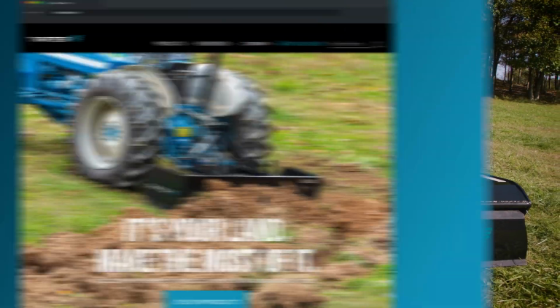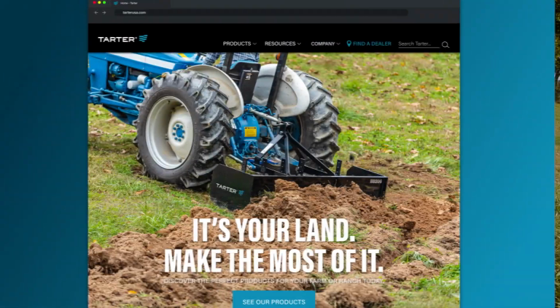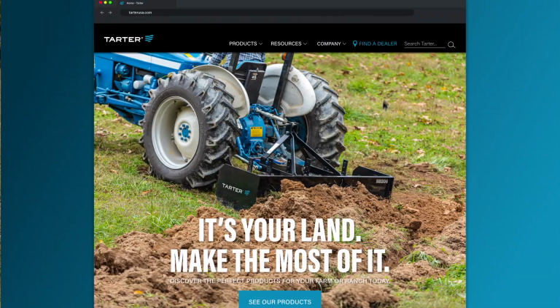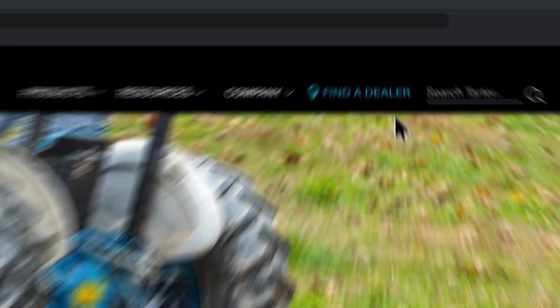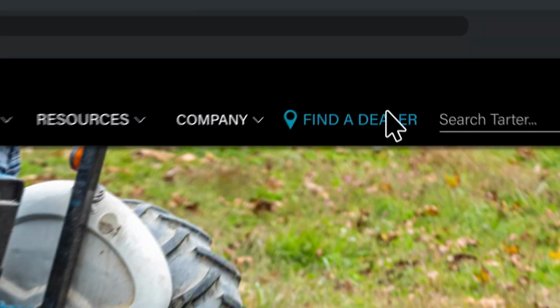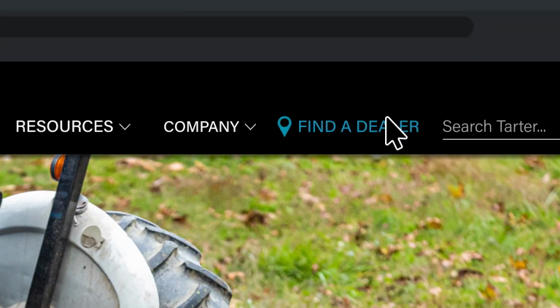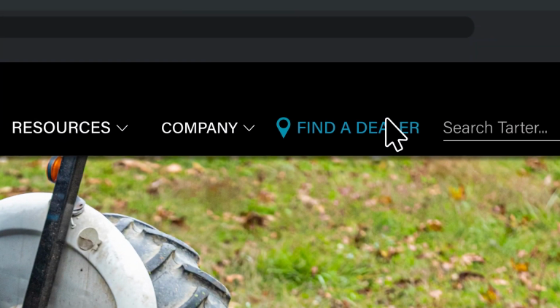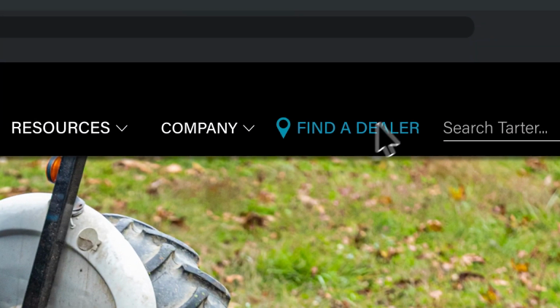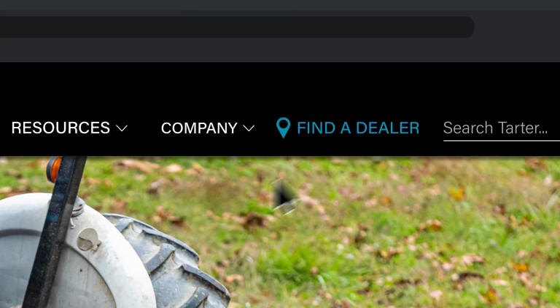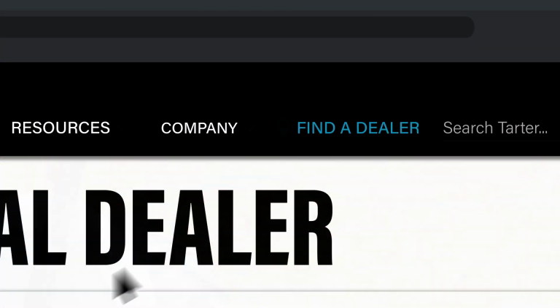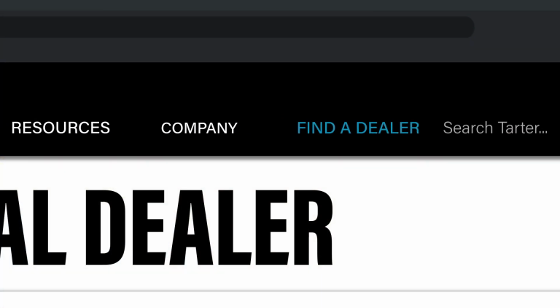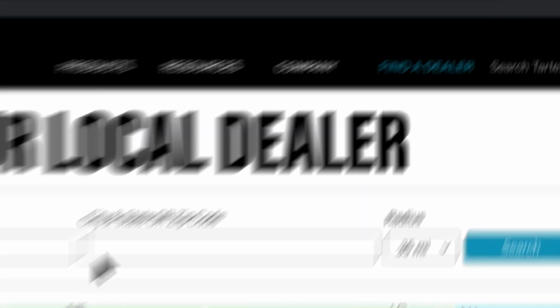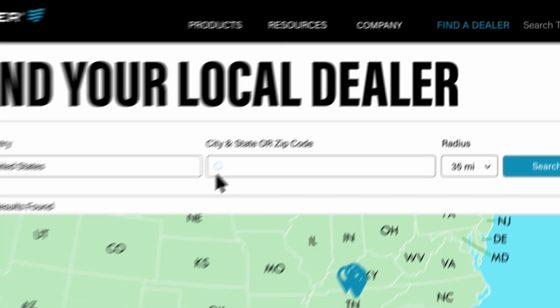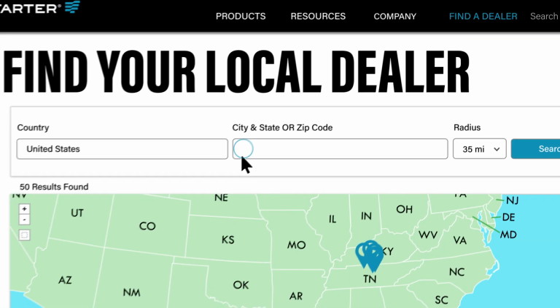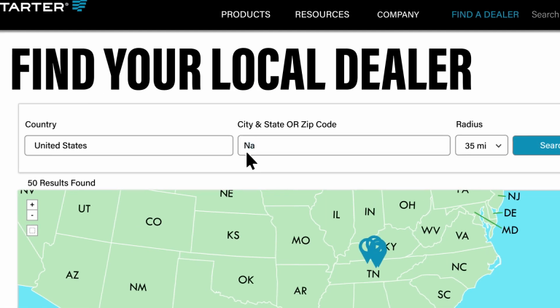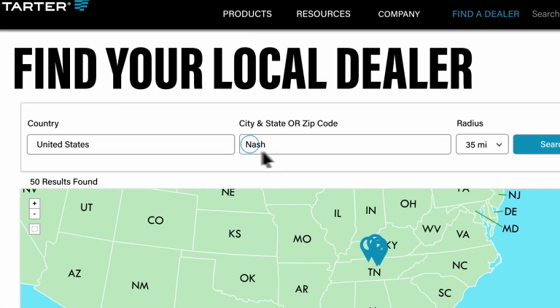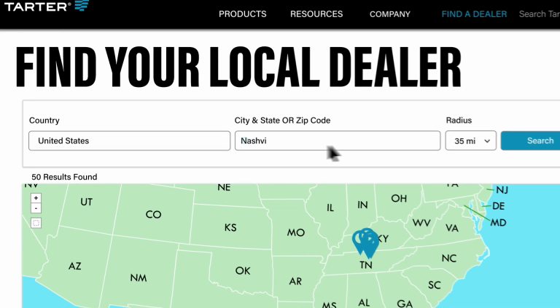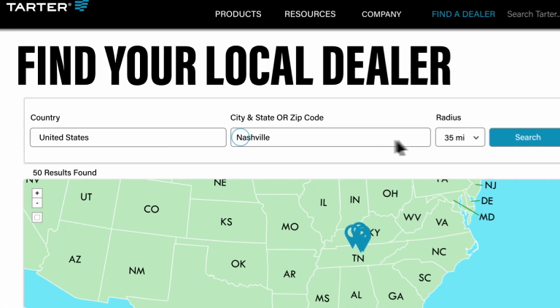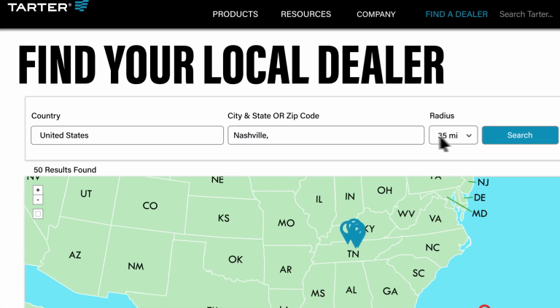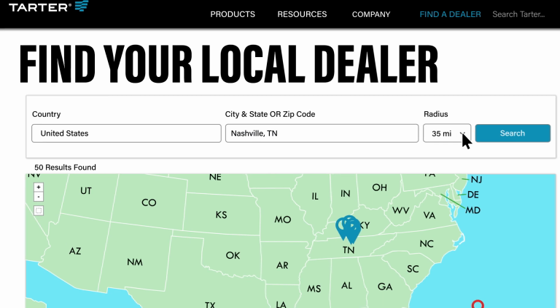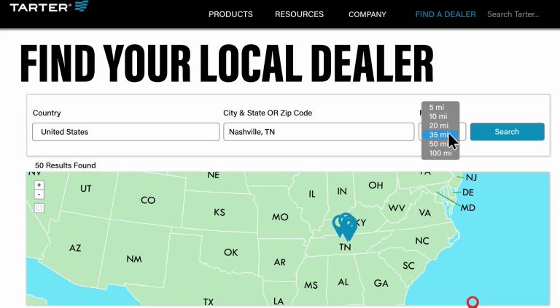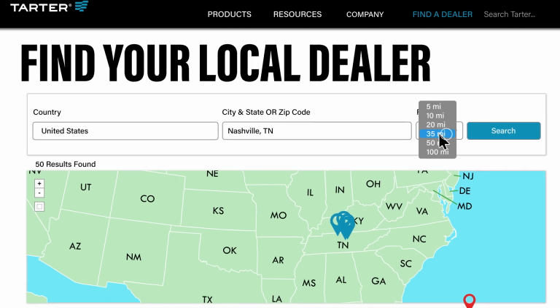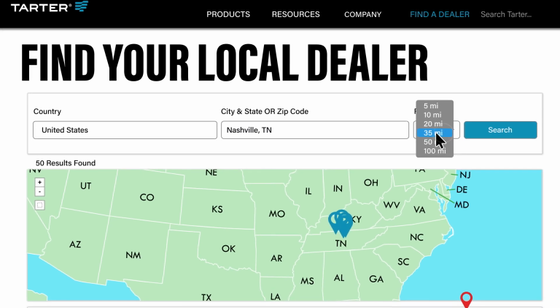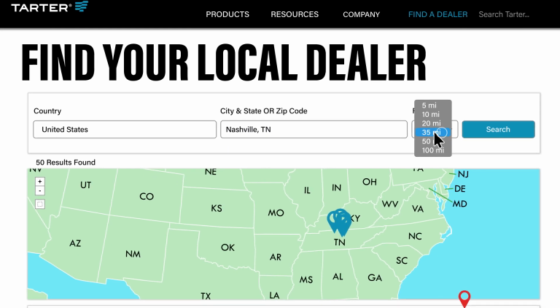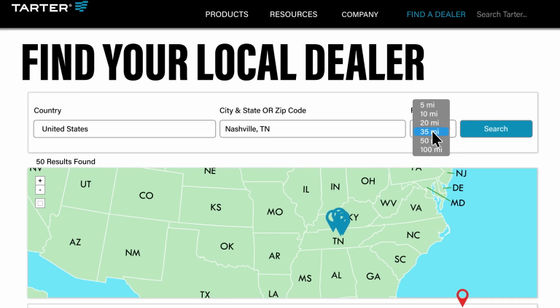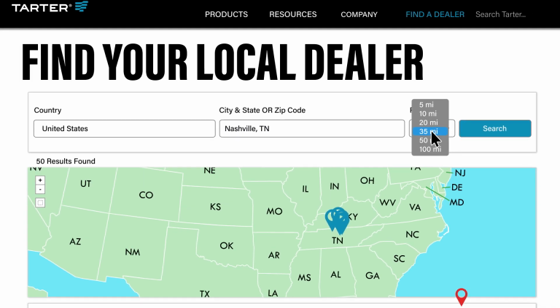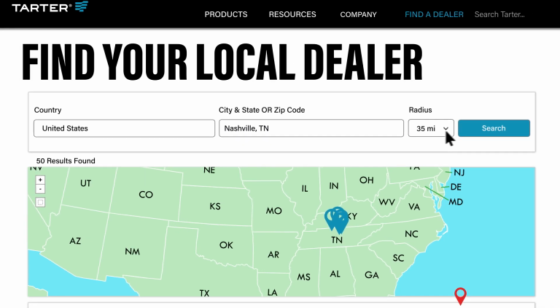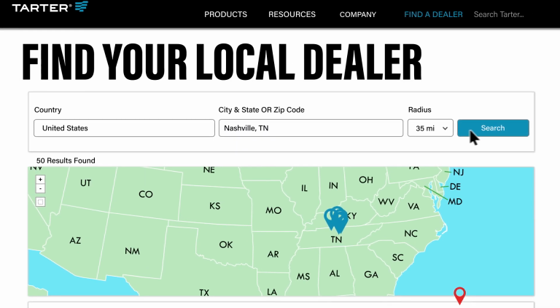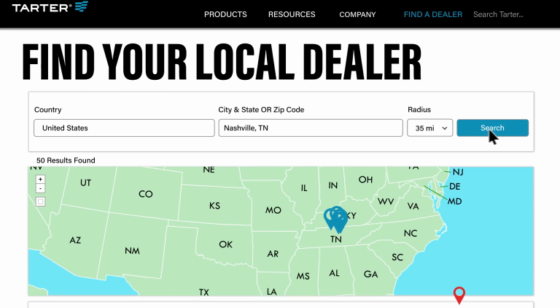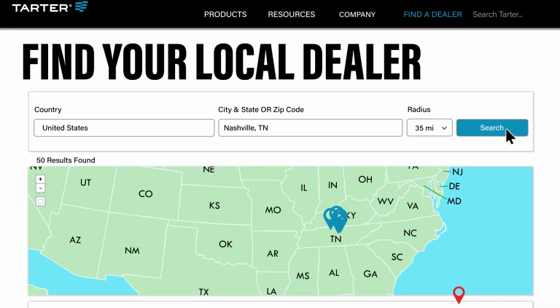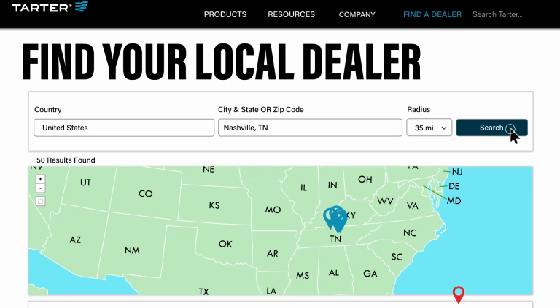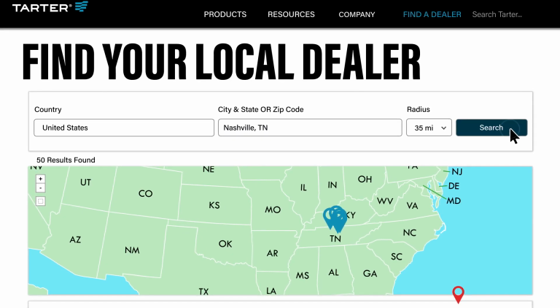Click on the Retailer Locator on TartarUSA.com or call 1-800-RED-GATE to find your nearest Tartar dealer.